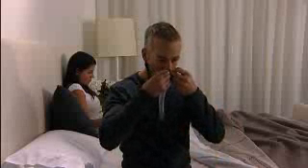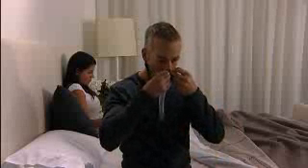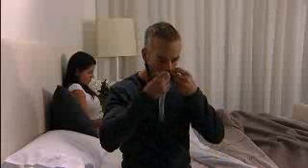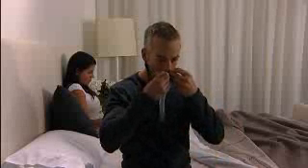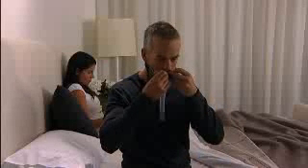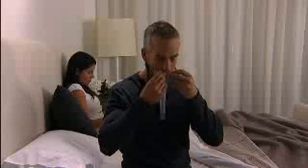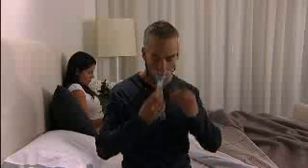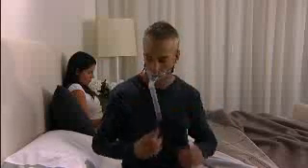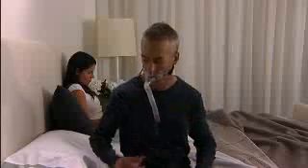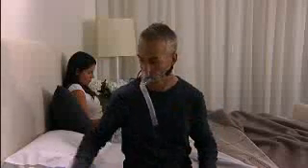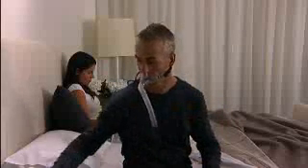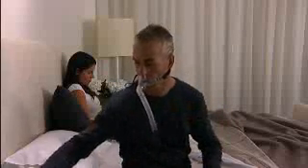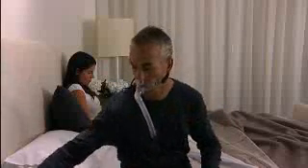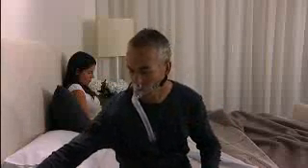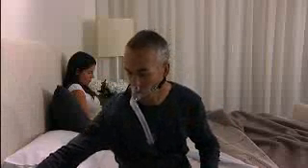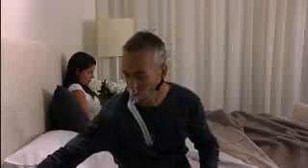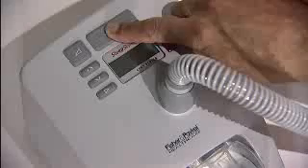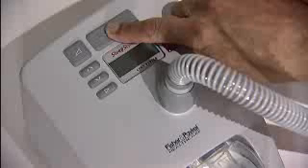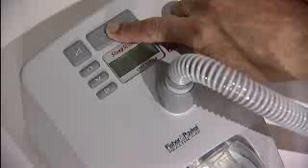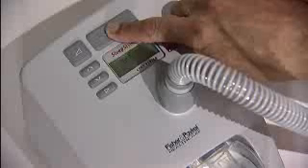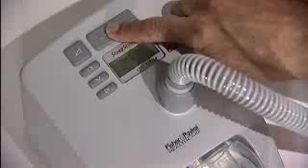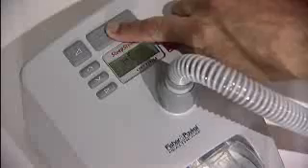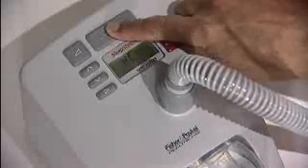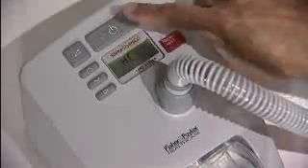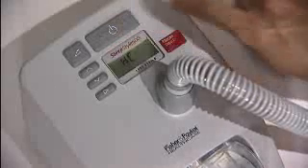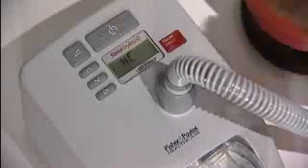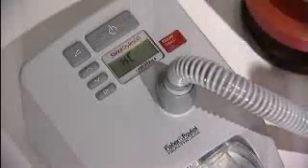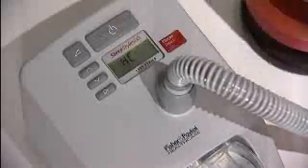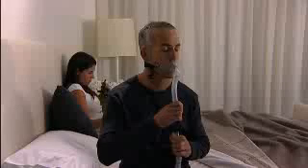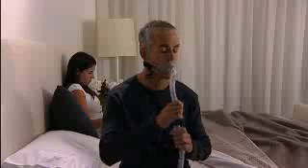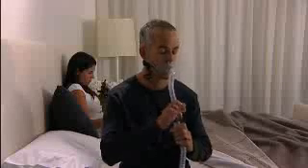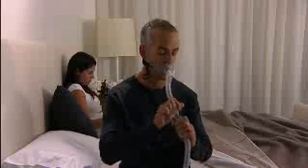After fitting your mask, turn your CPAP on, then attach the tubing to your mask.